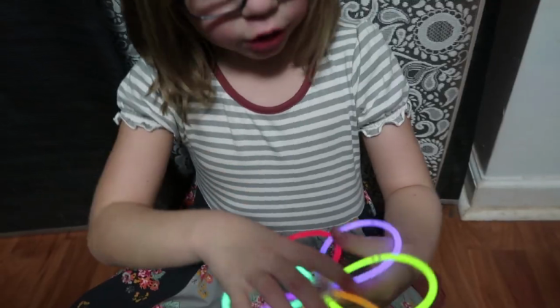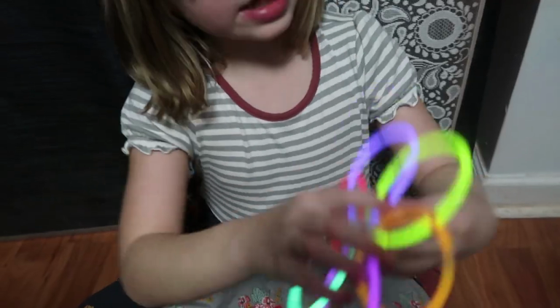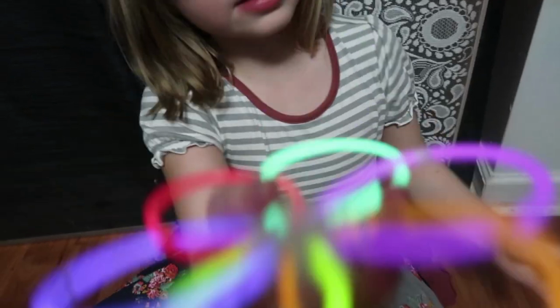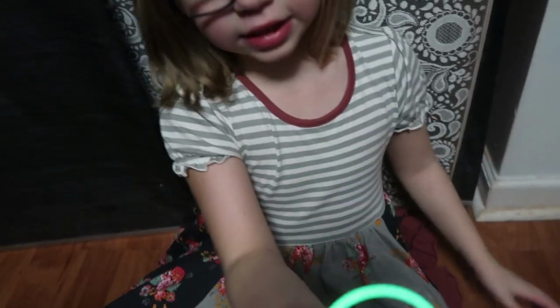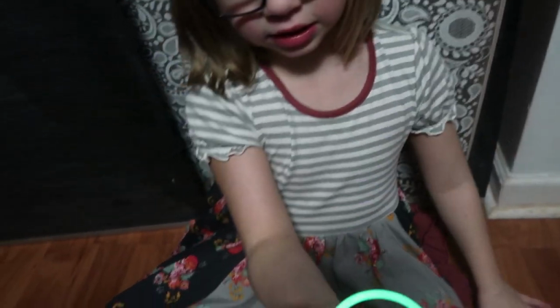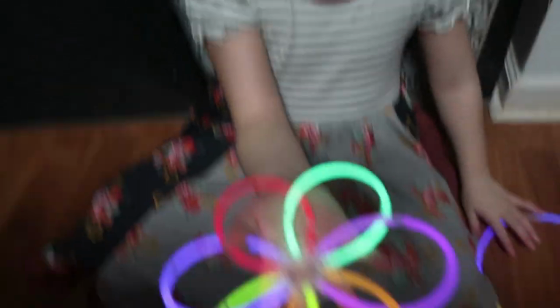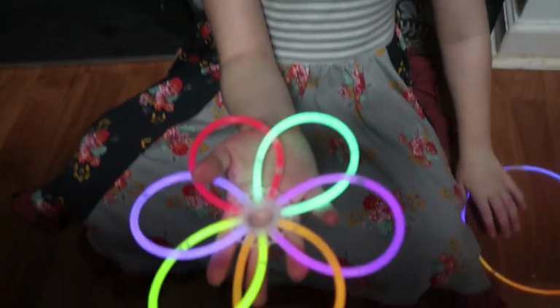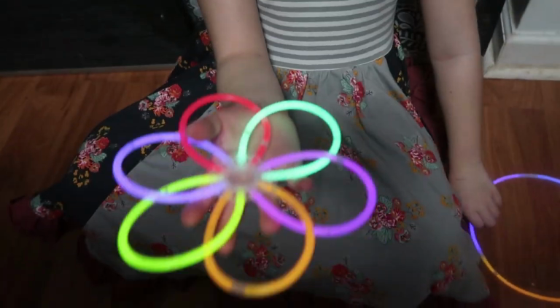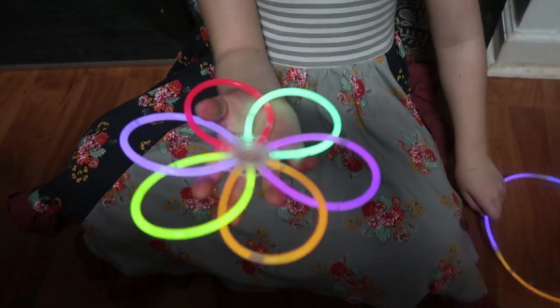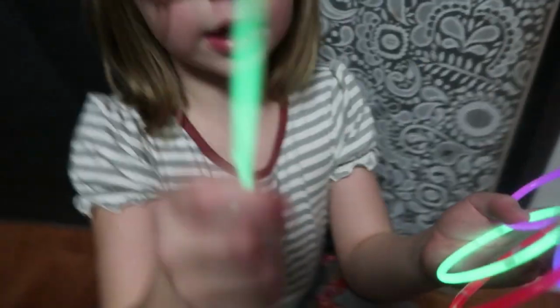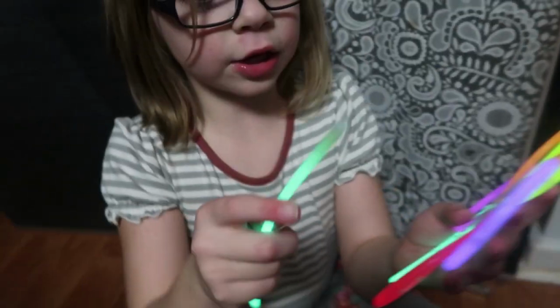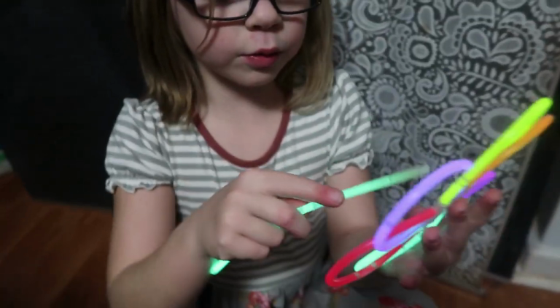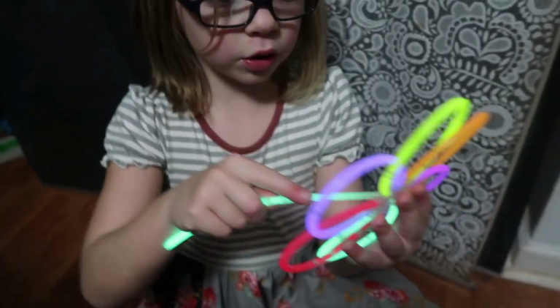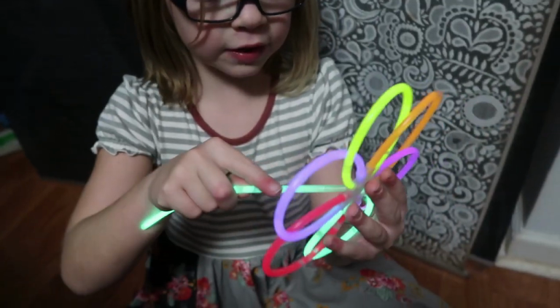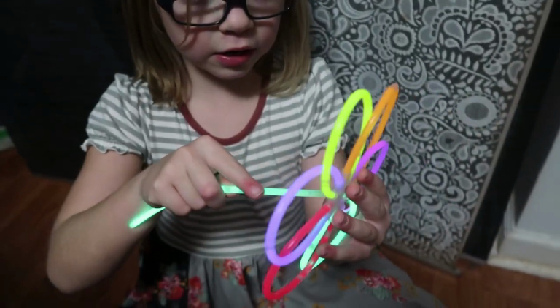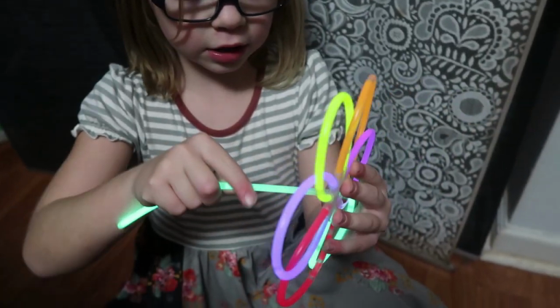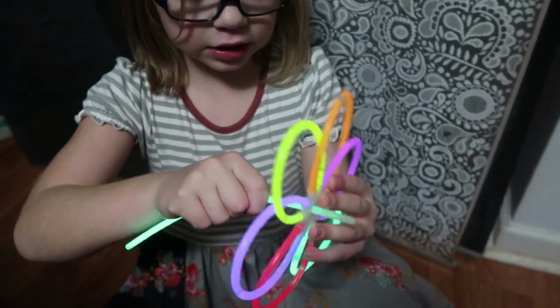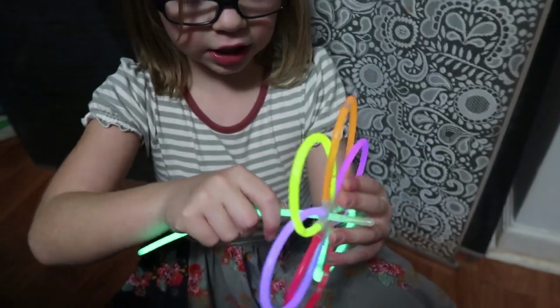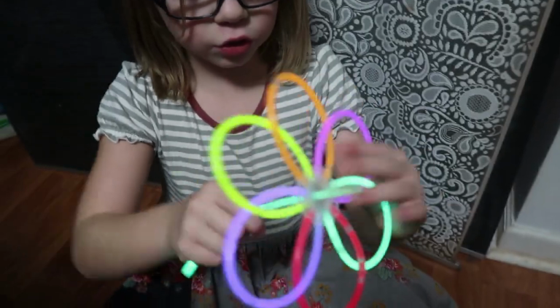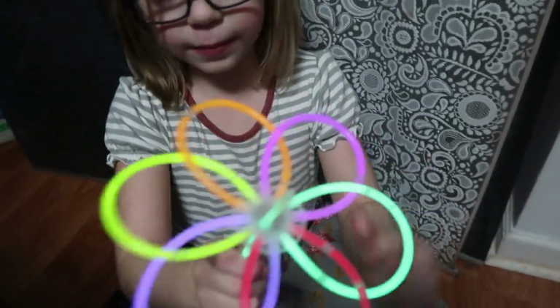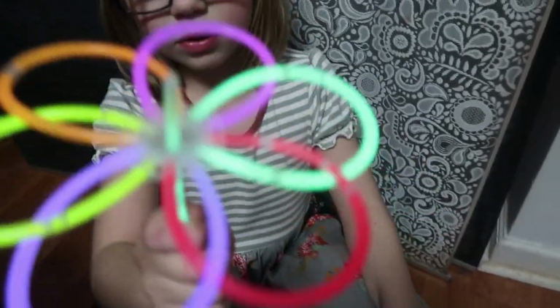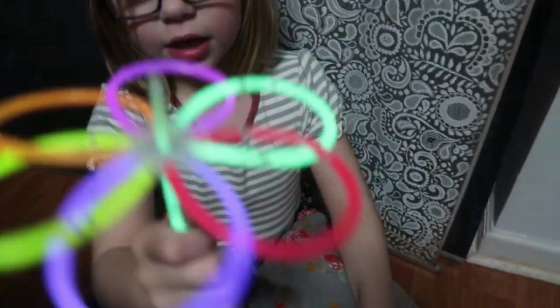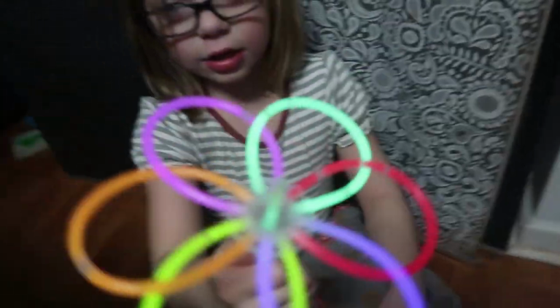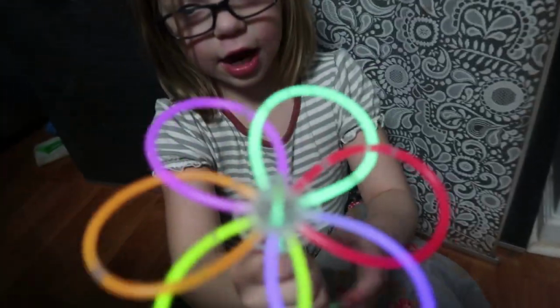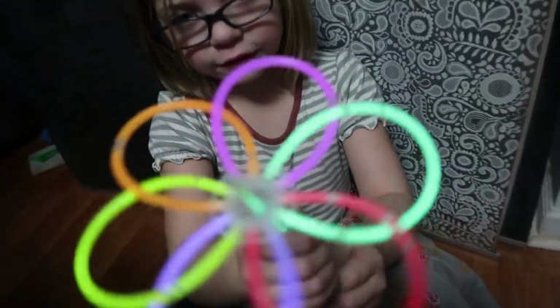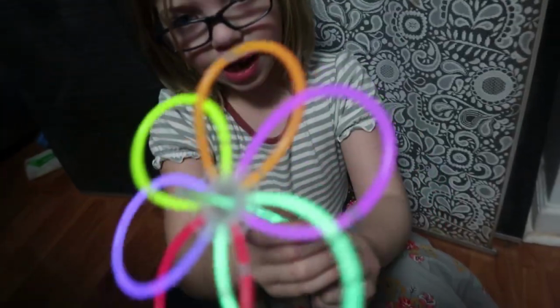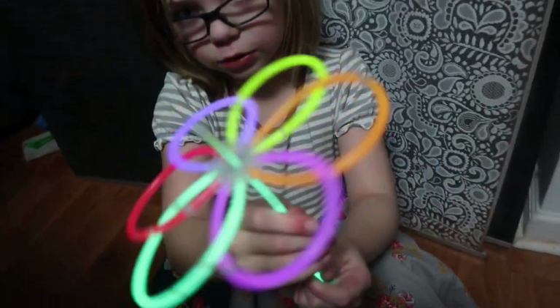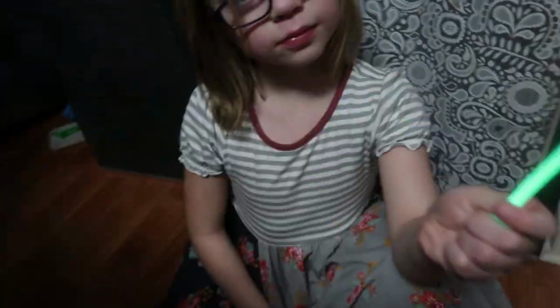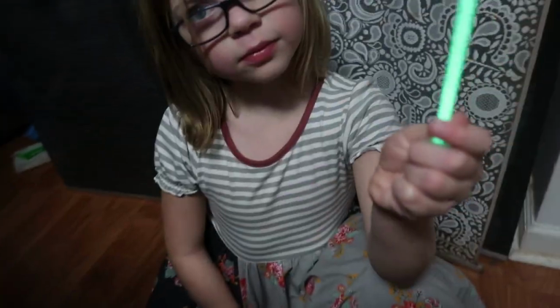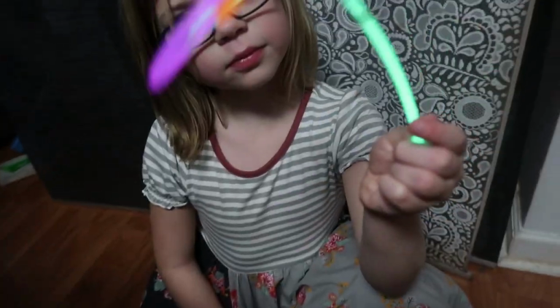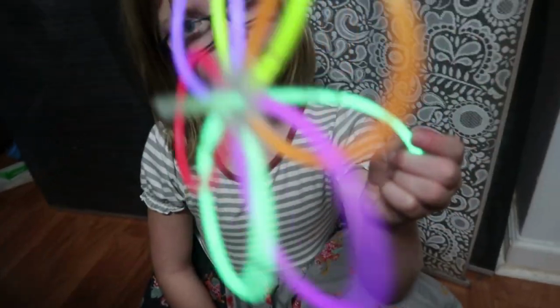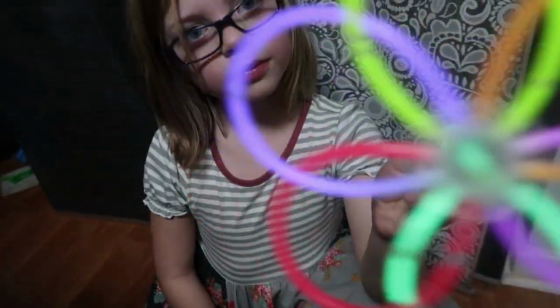You would get this shape. Then you take a green one or a different color and stick it through the middle, and you've got your flower — super cool and easy!